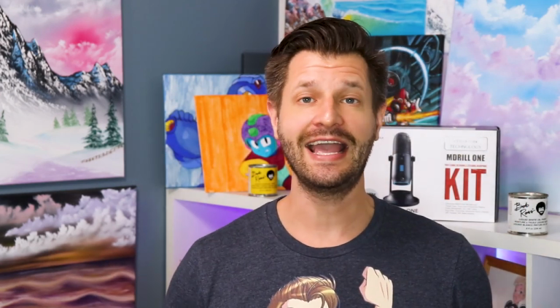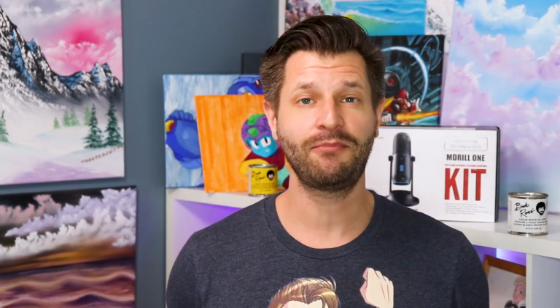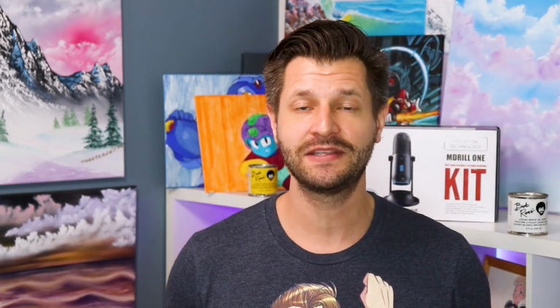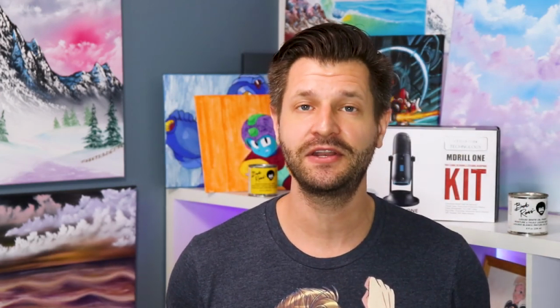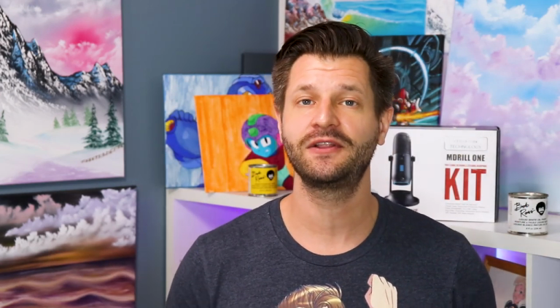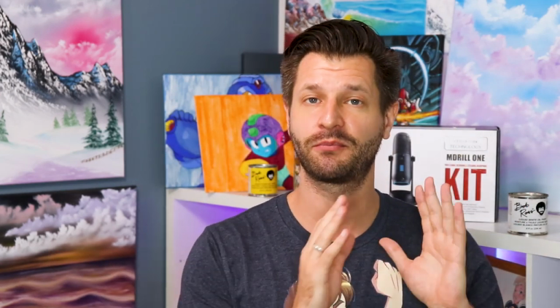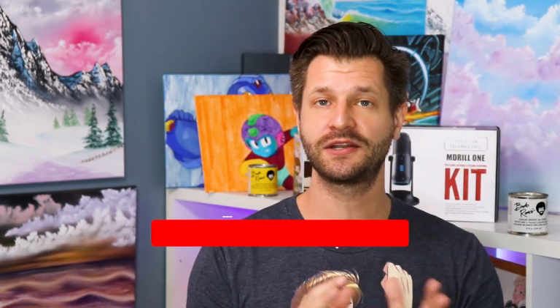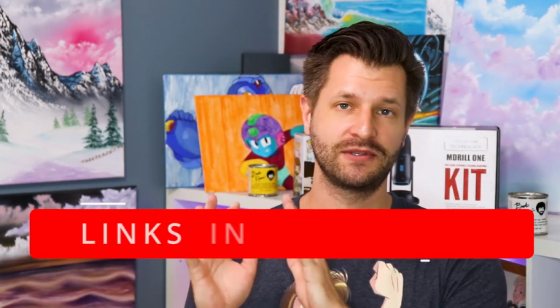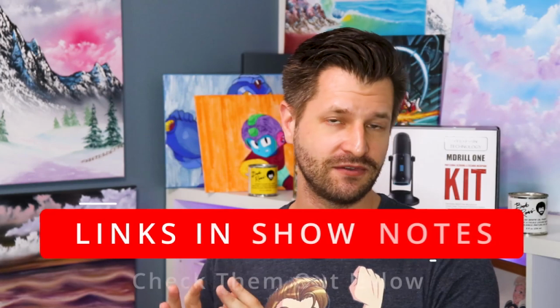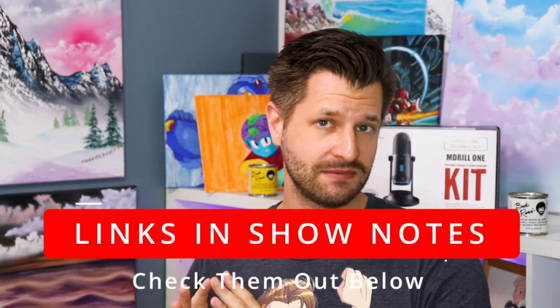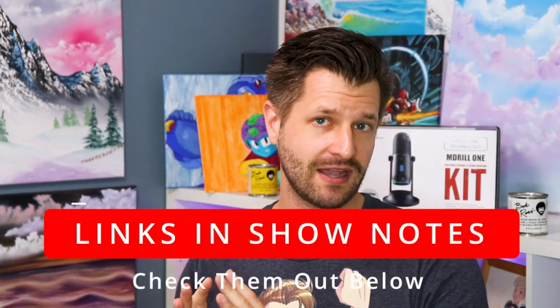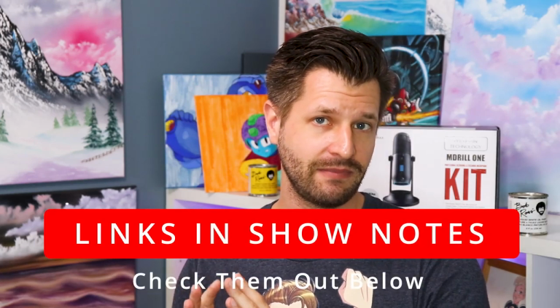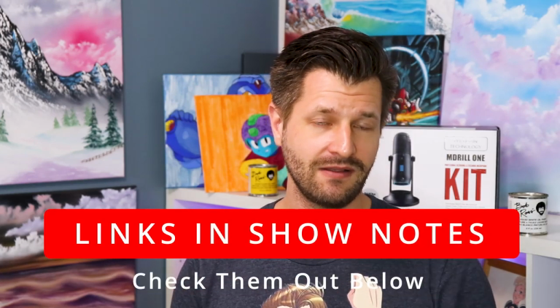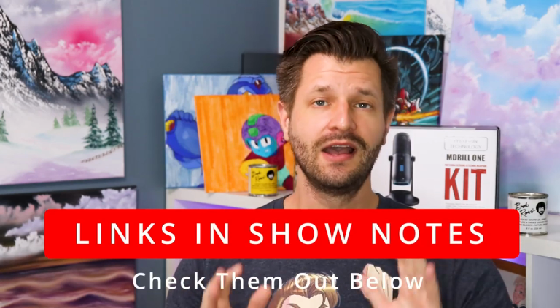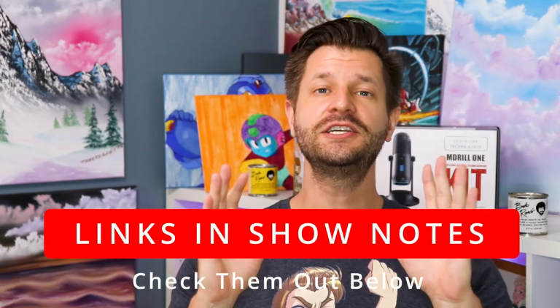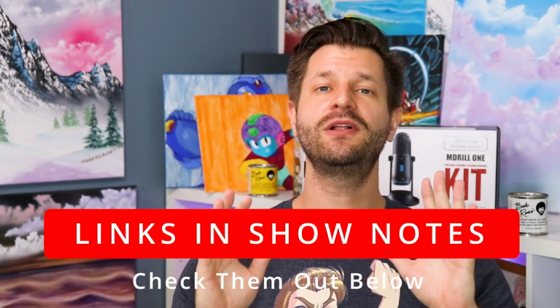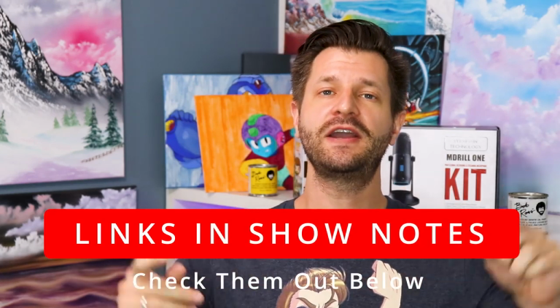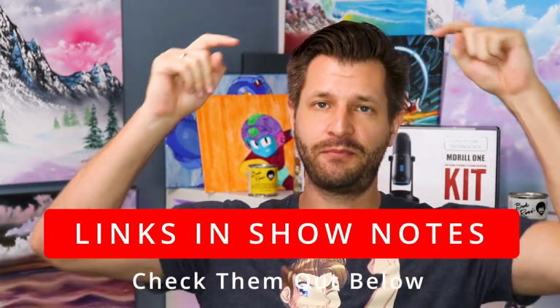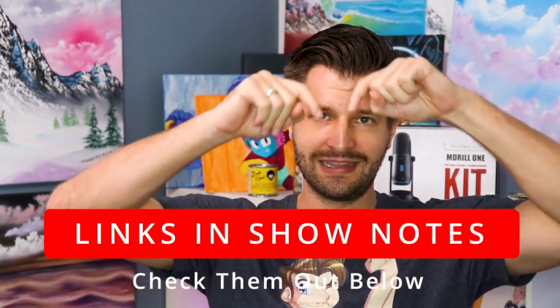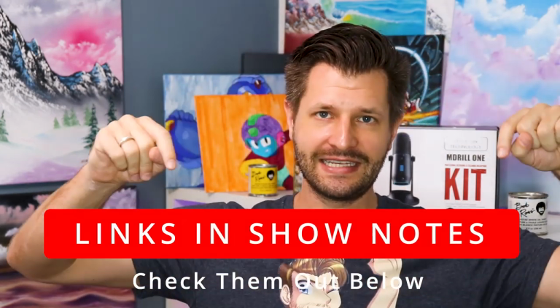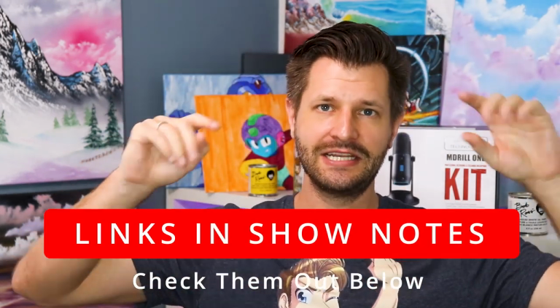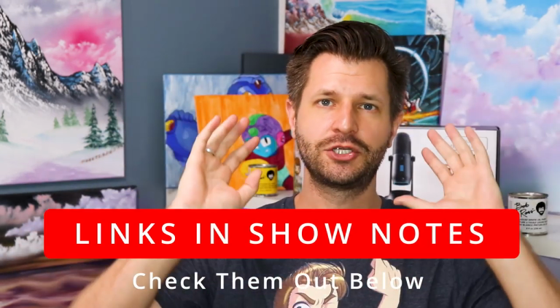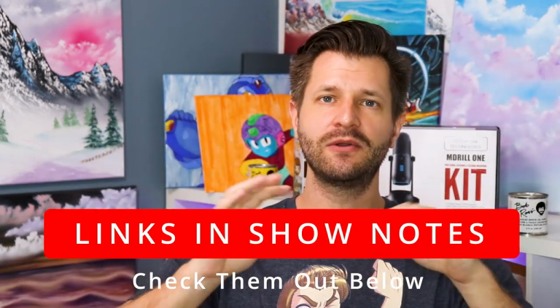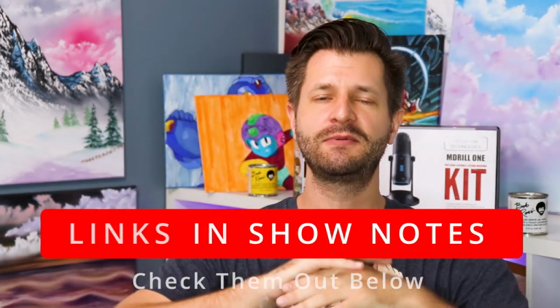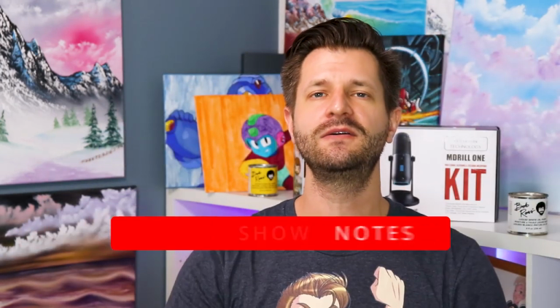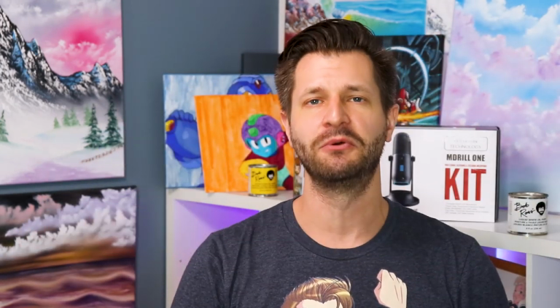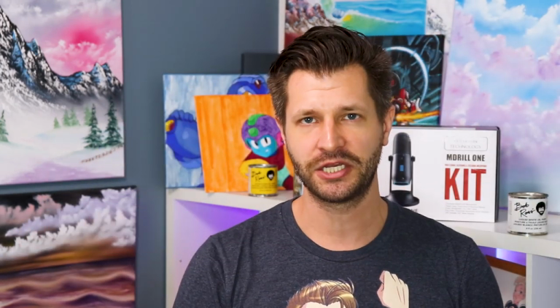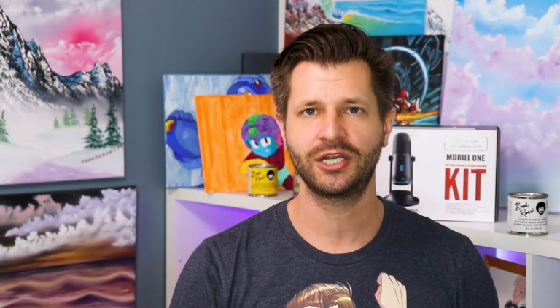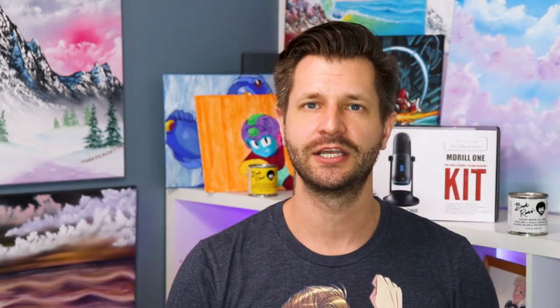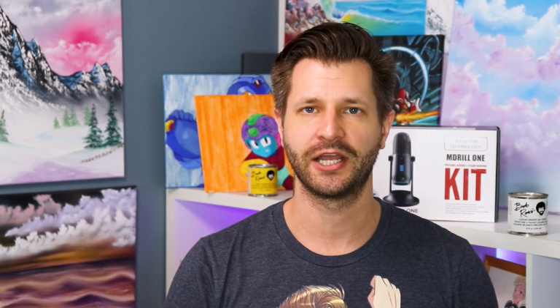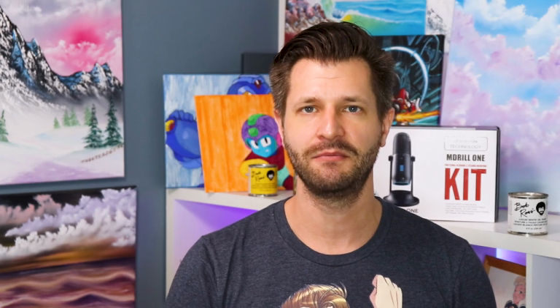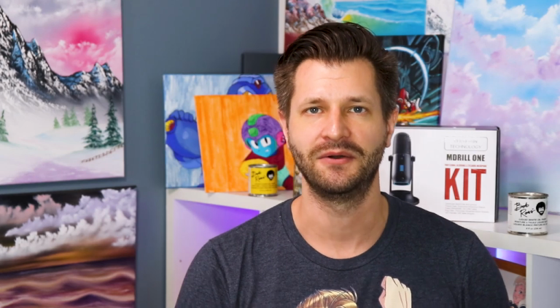At any point in this video, if you like the product or the service that I'm talking about, I put links in the show notes below, so make sure you check them out.